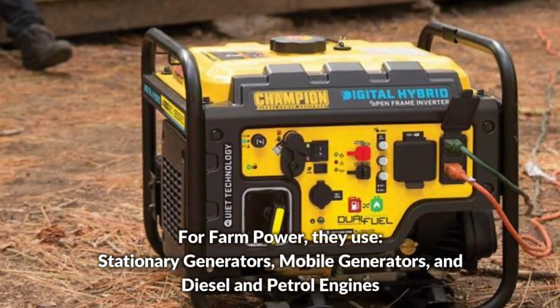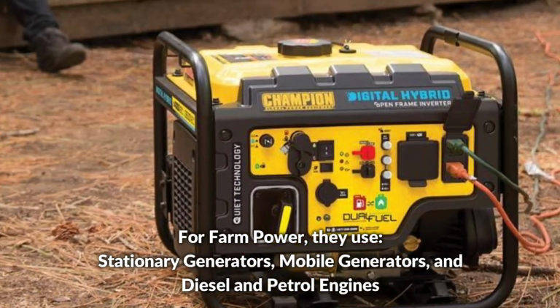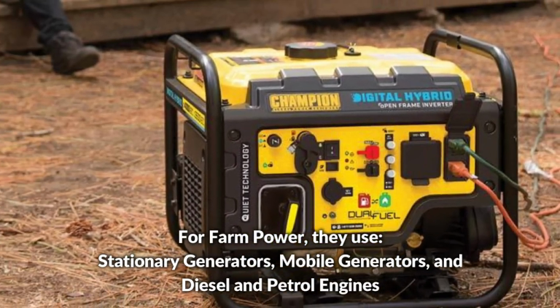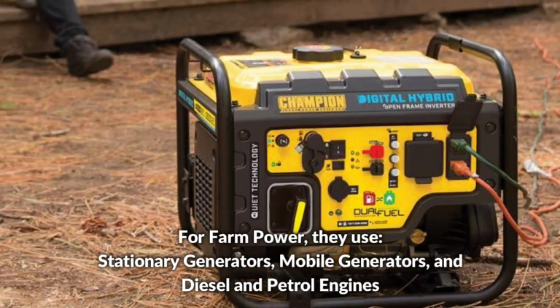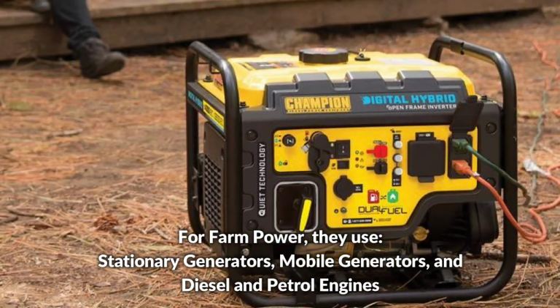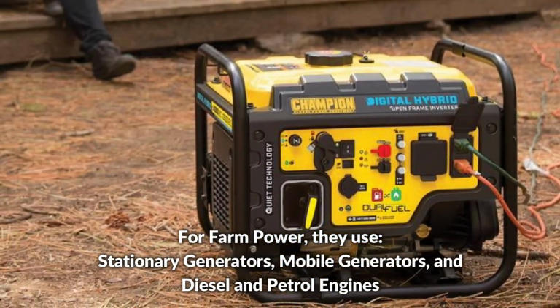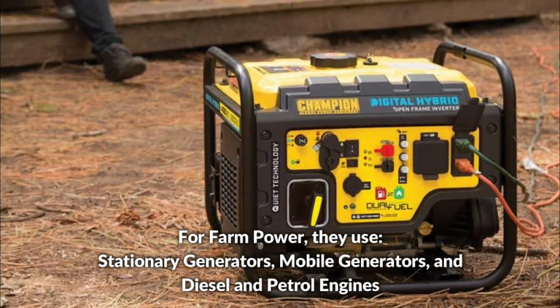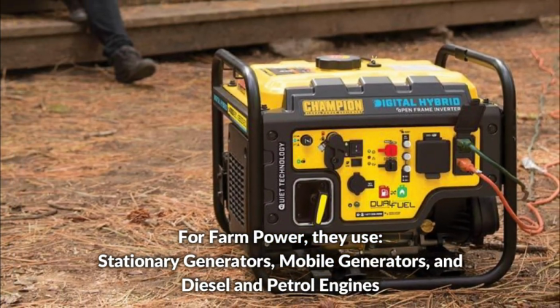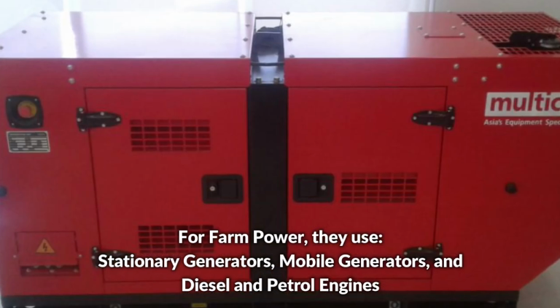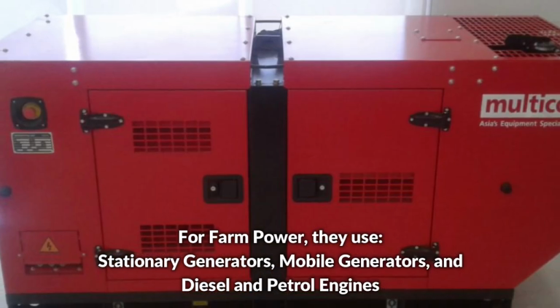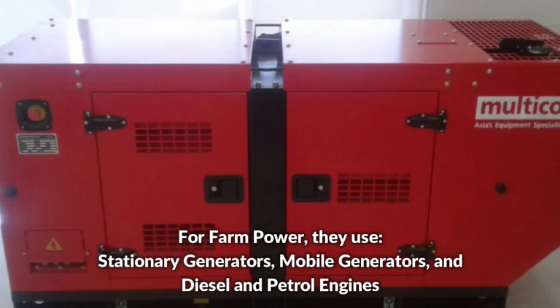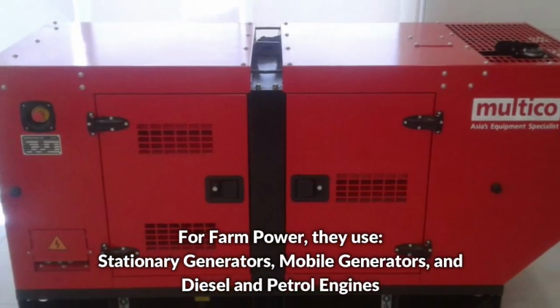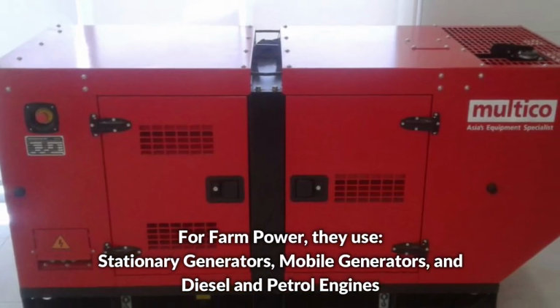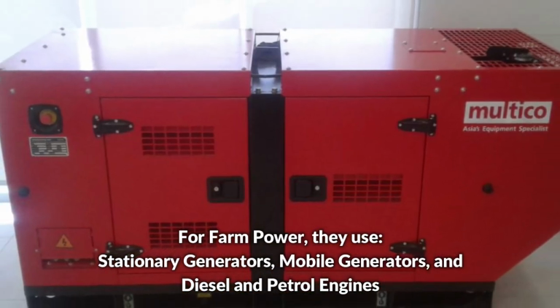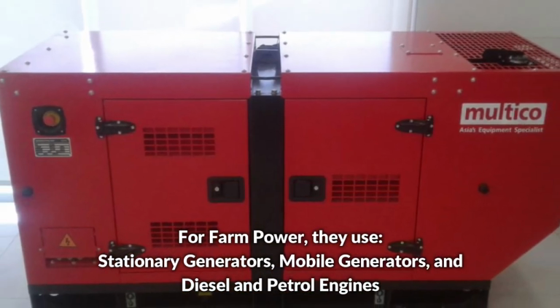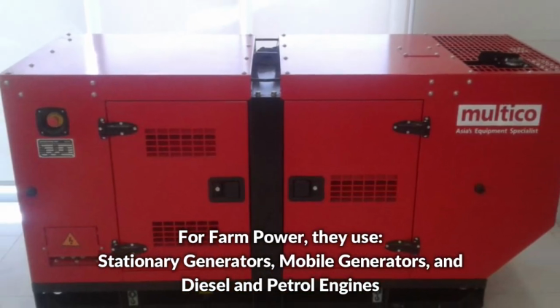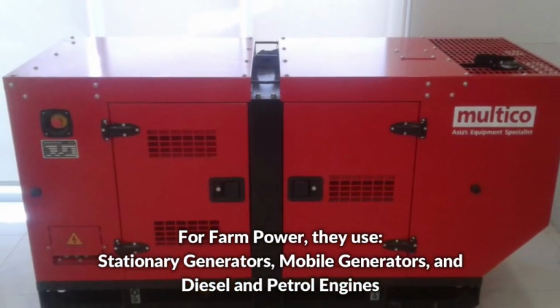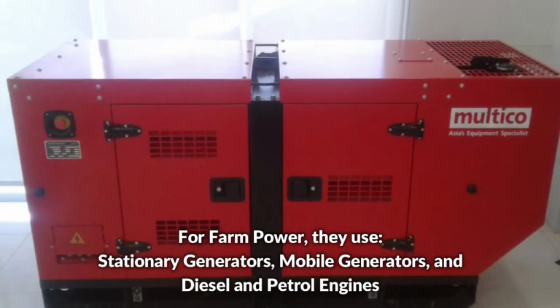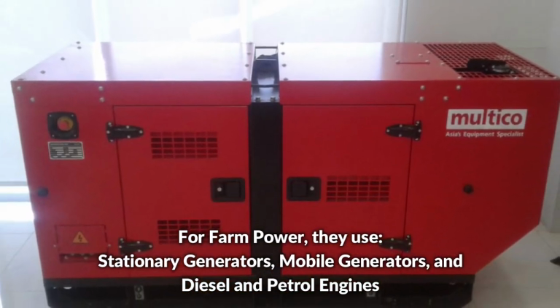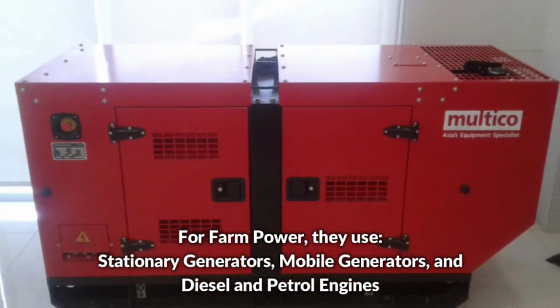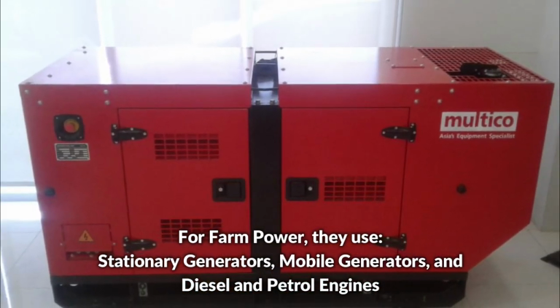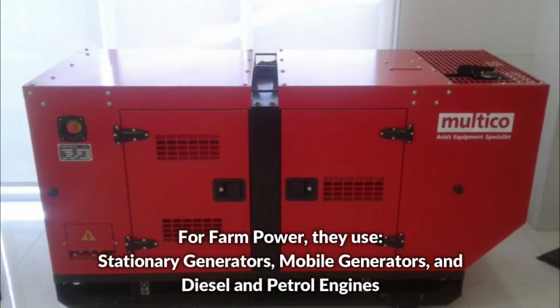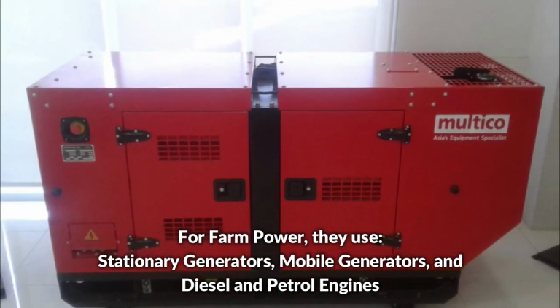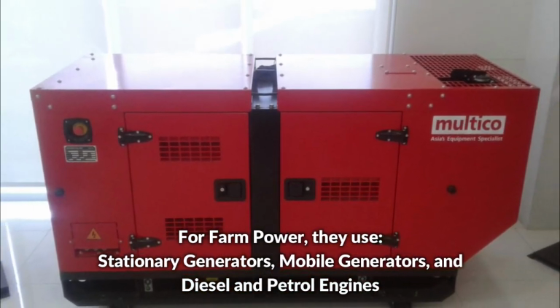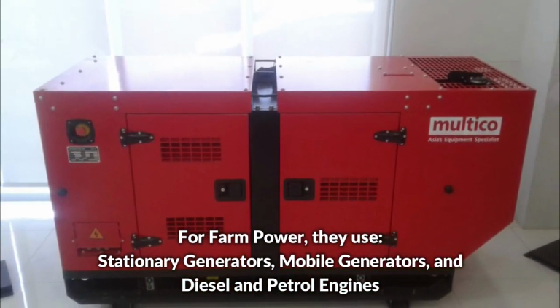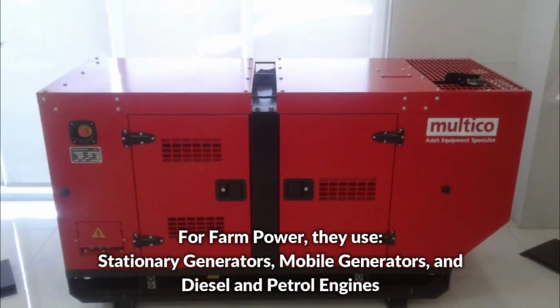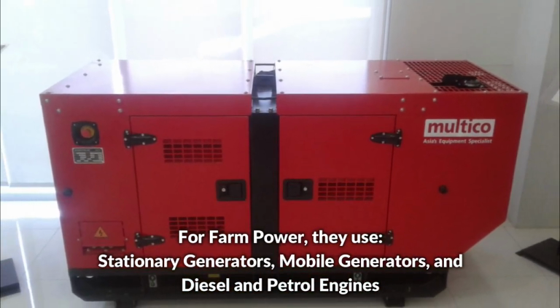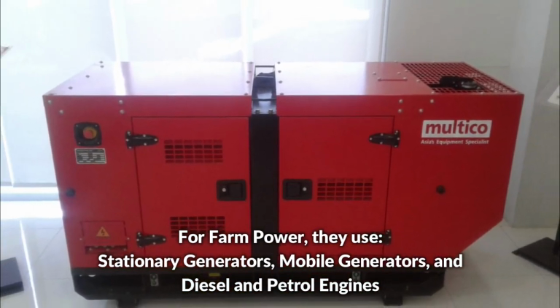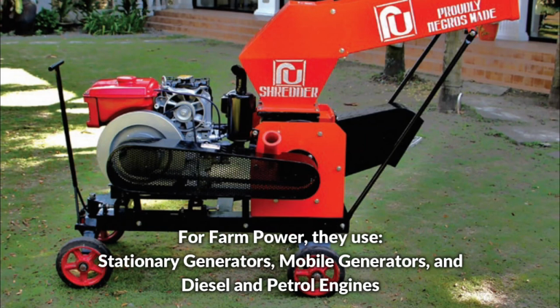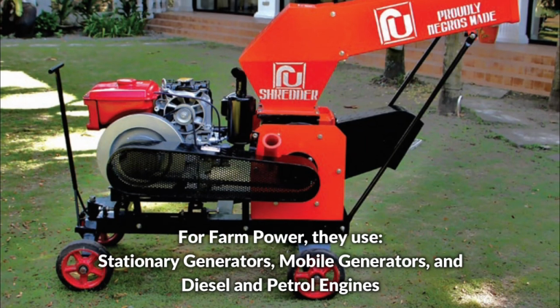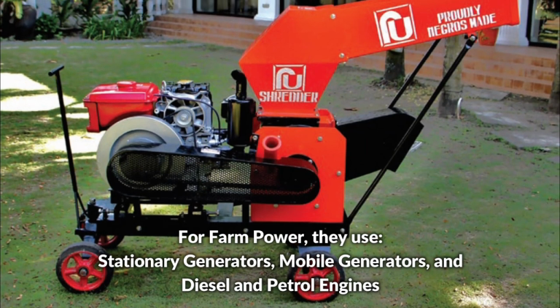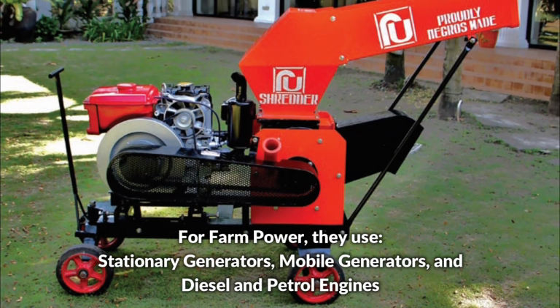For farm power, they use stationary generators, mobile generators, and diesel and petrol engines.